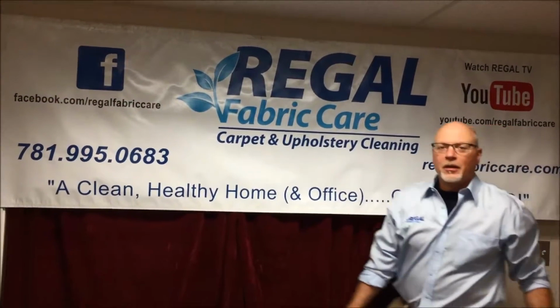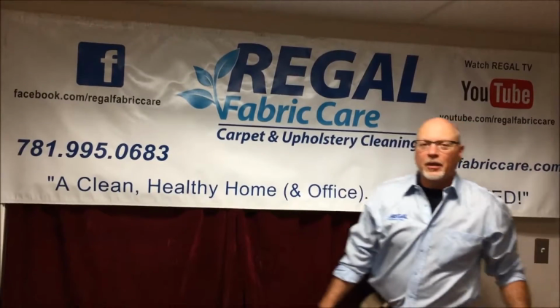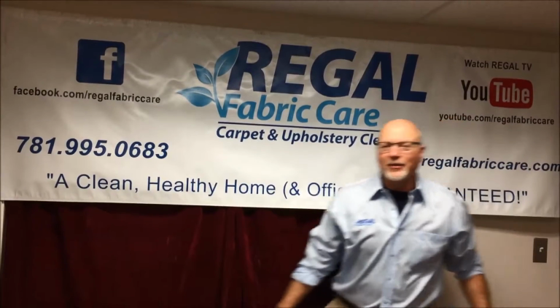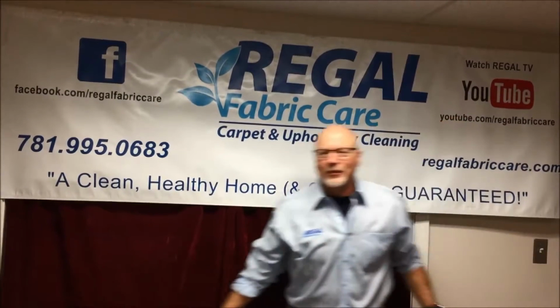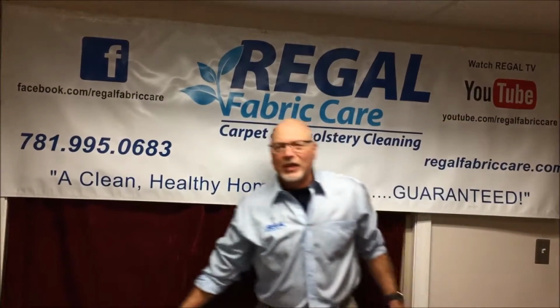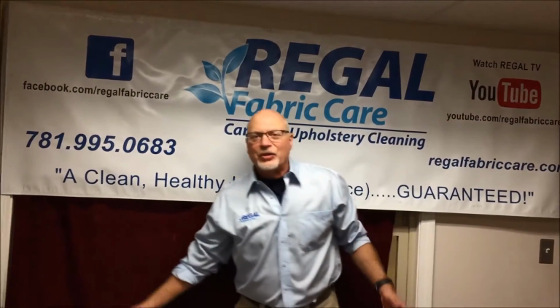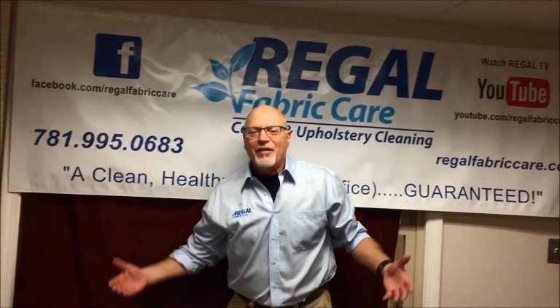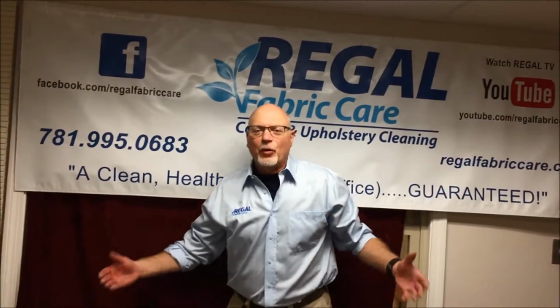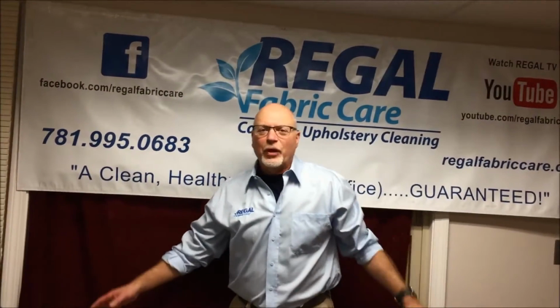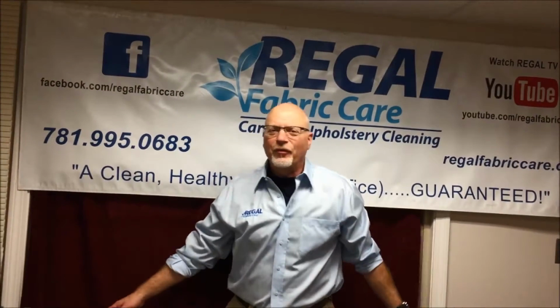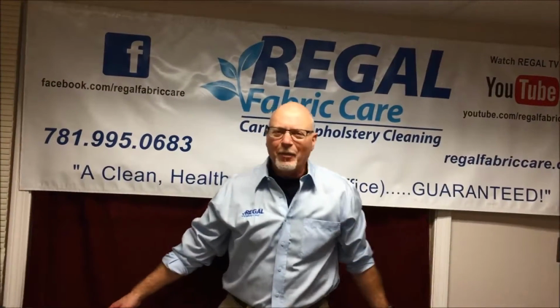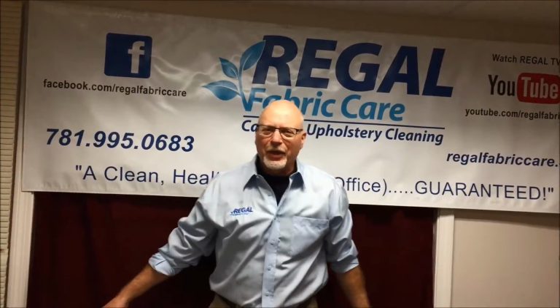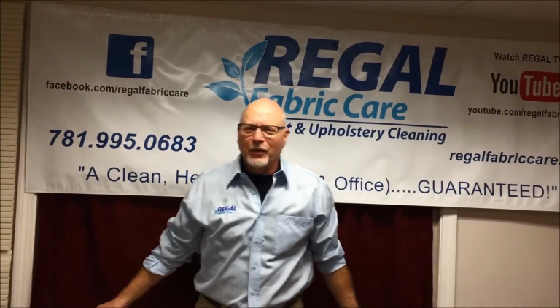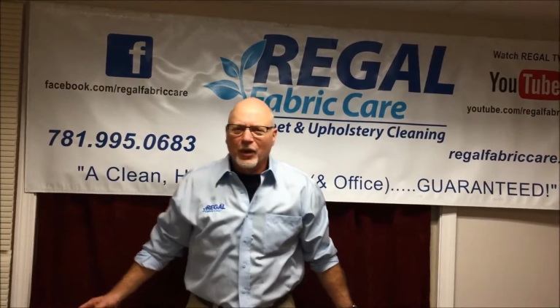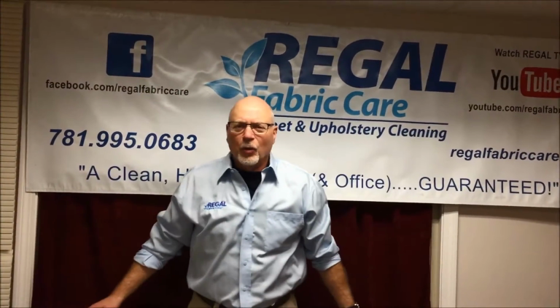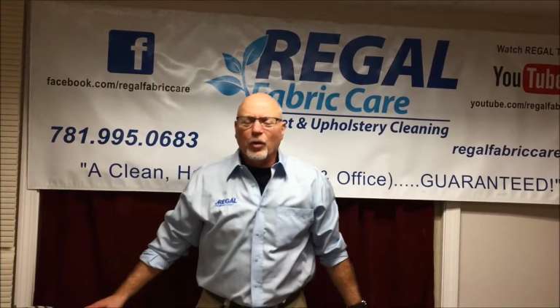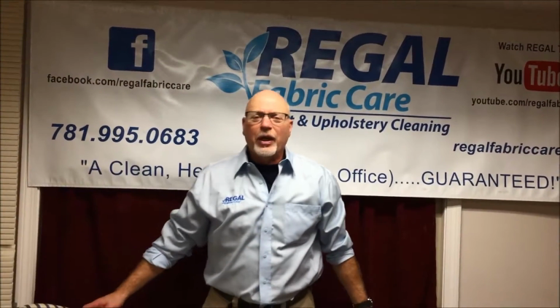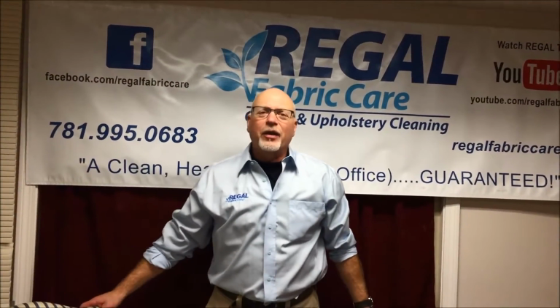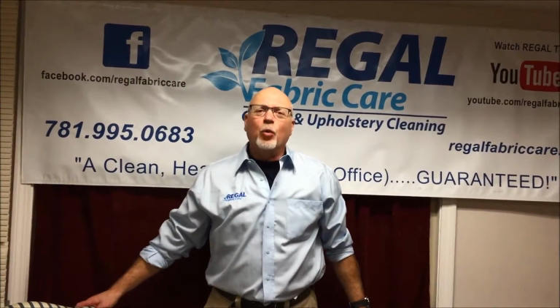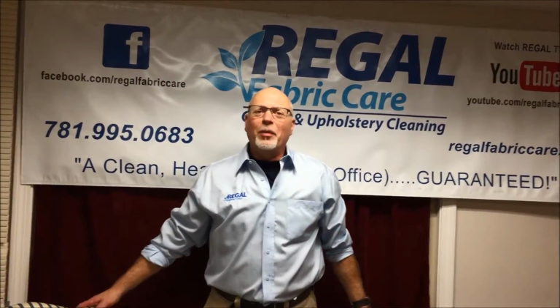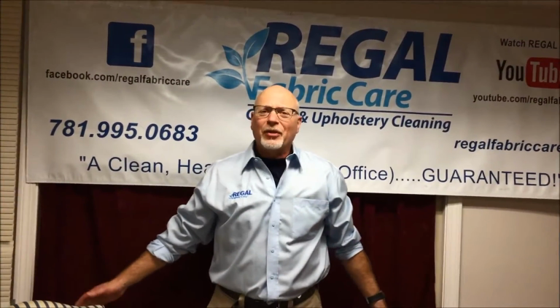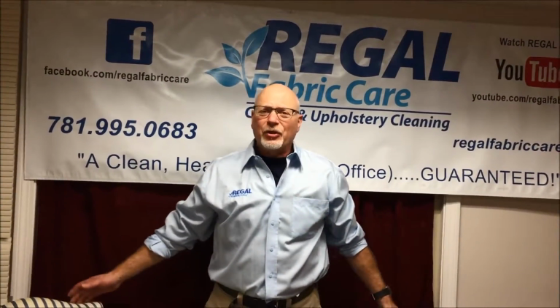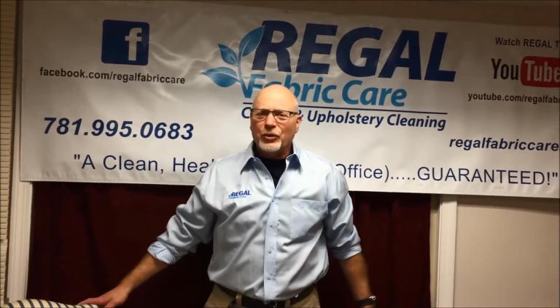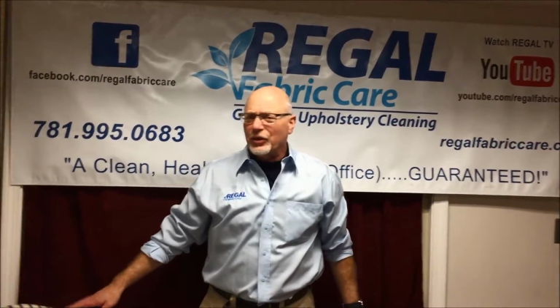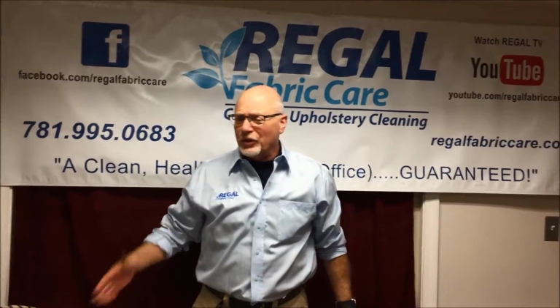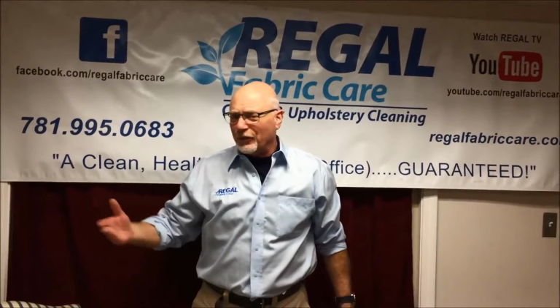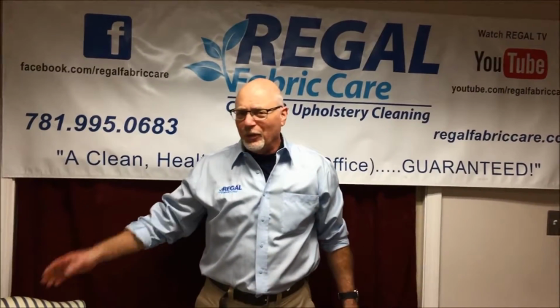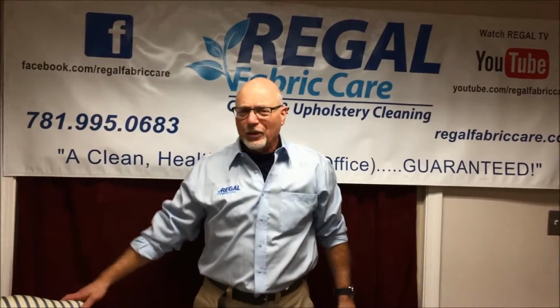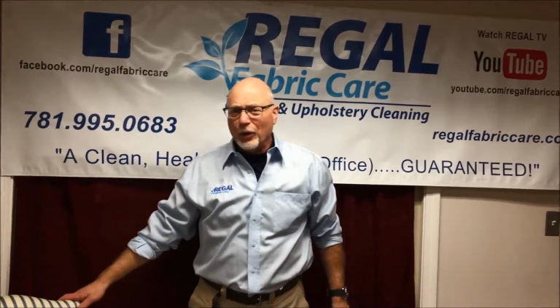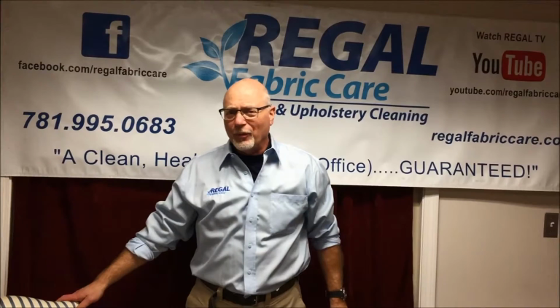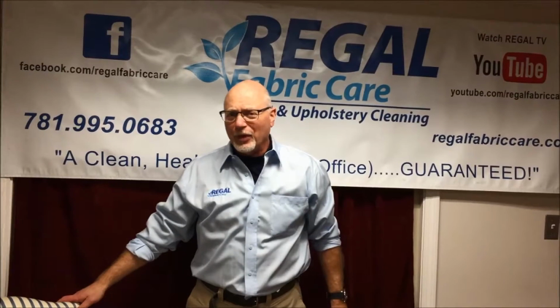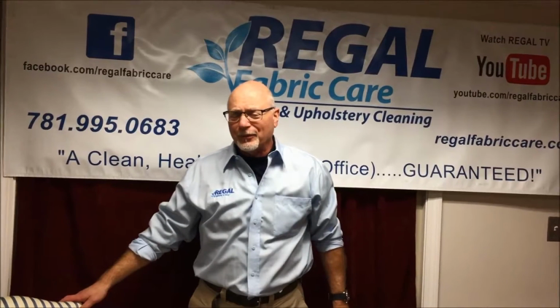Hi, it's Dave with Regal Fabric here. We're located in Woburn, Massachusetts, just a few minutes north of Boston.